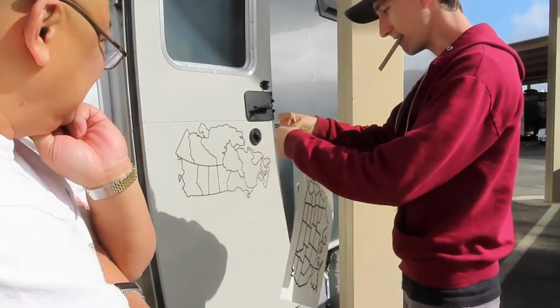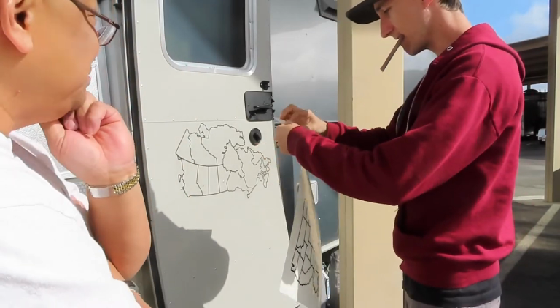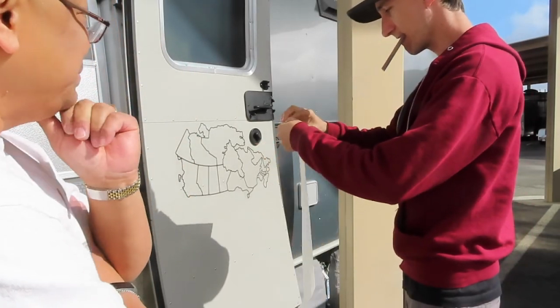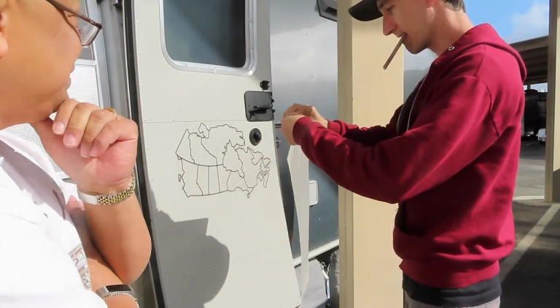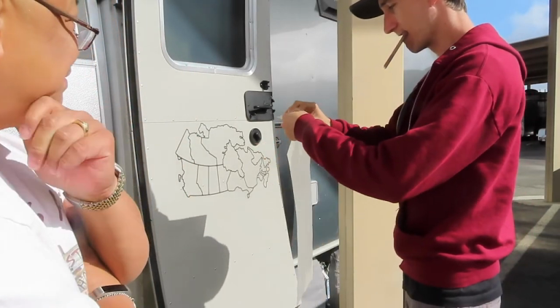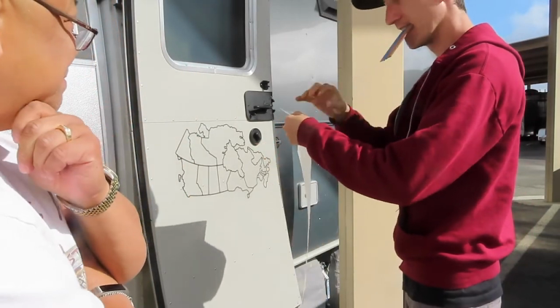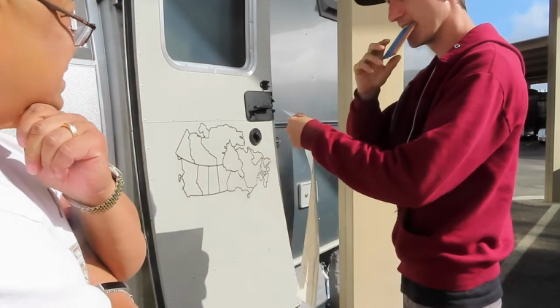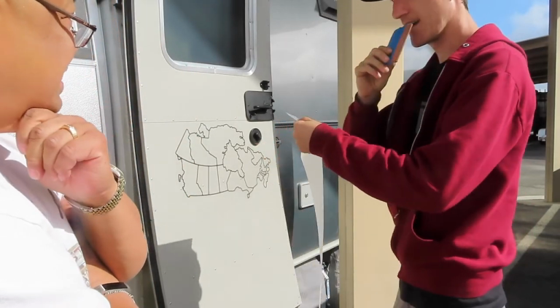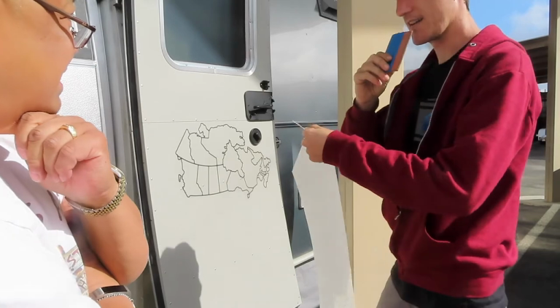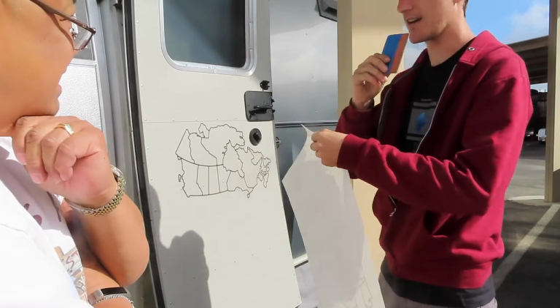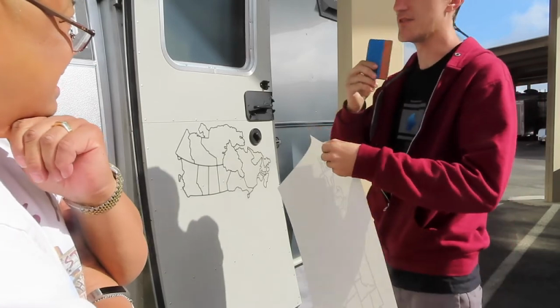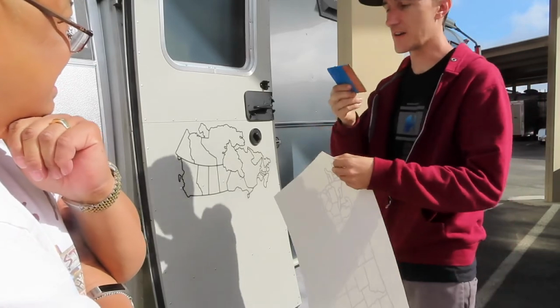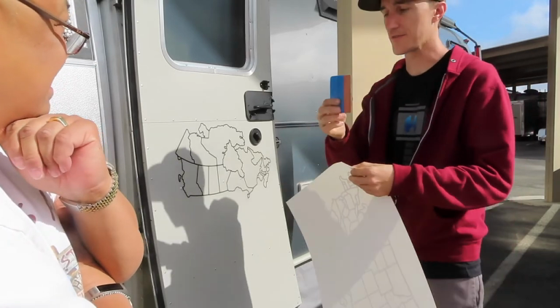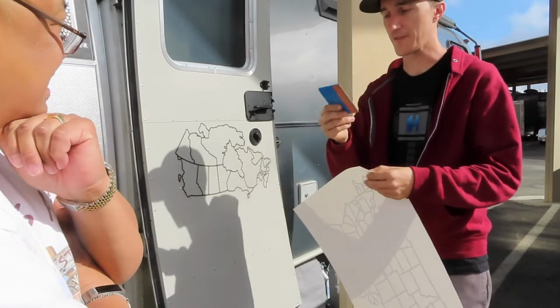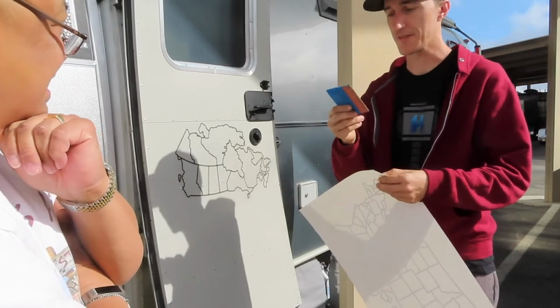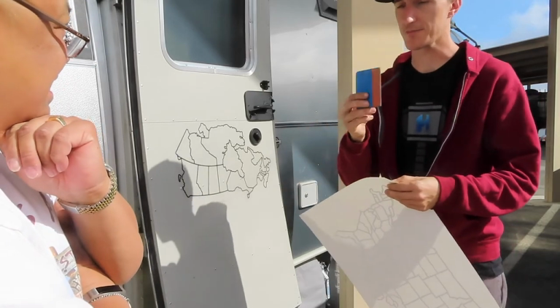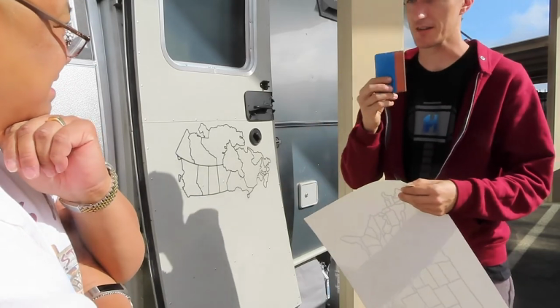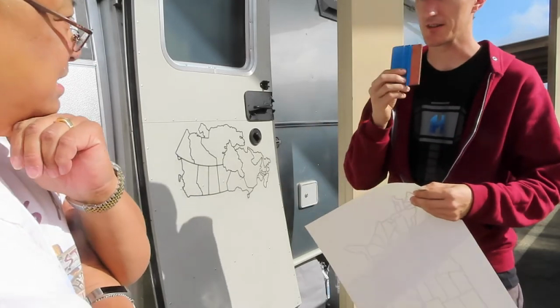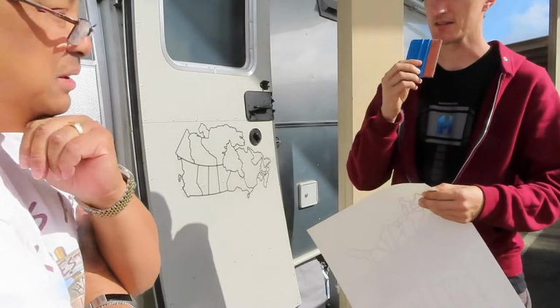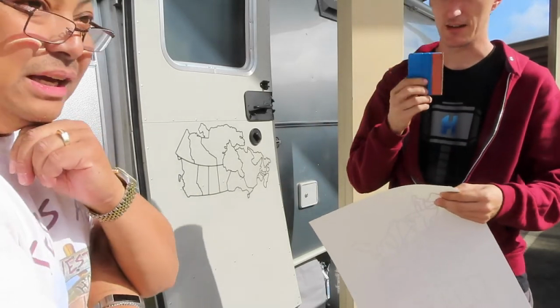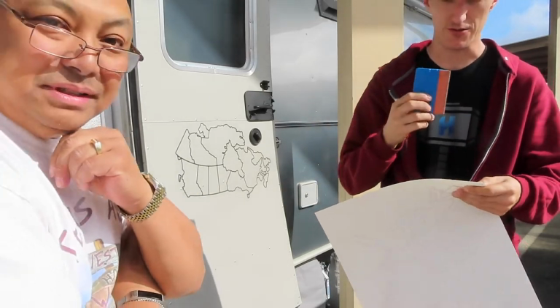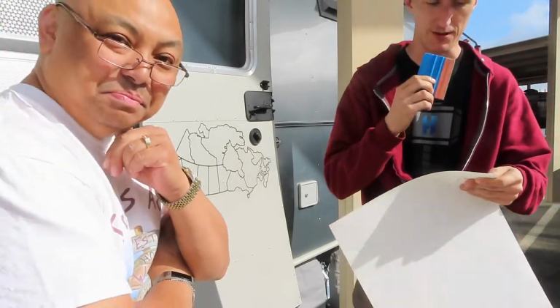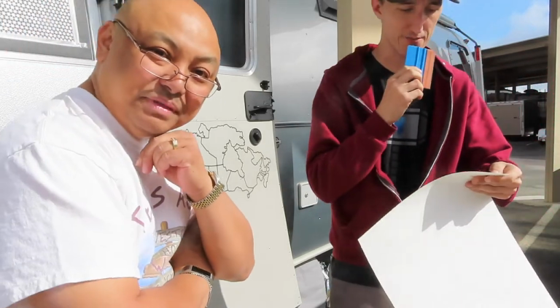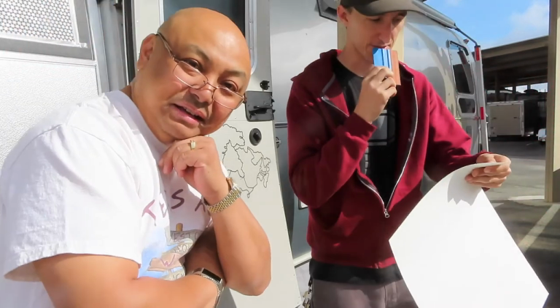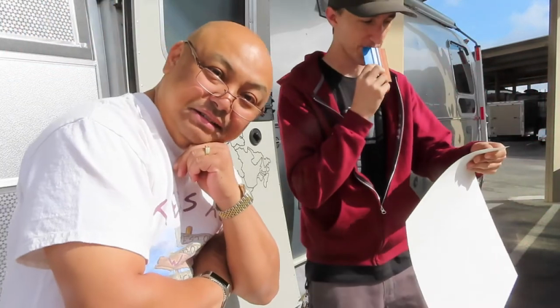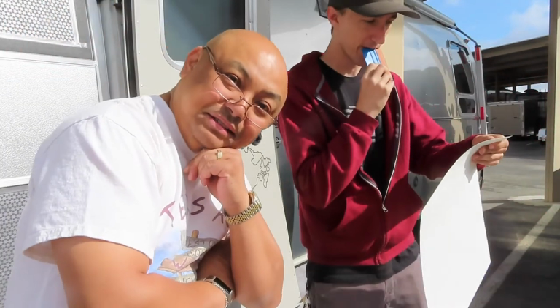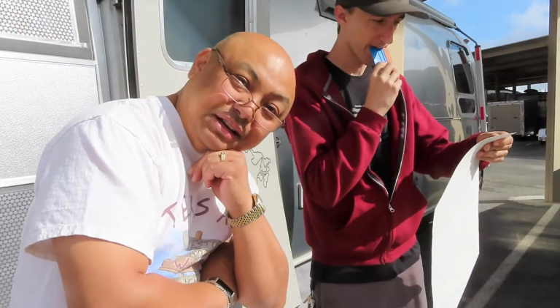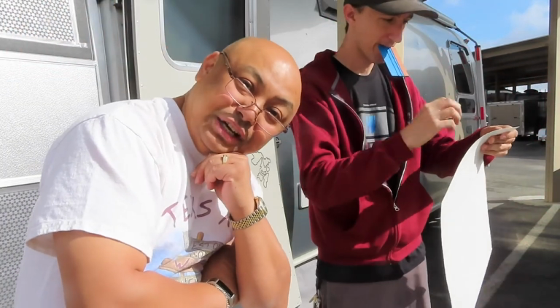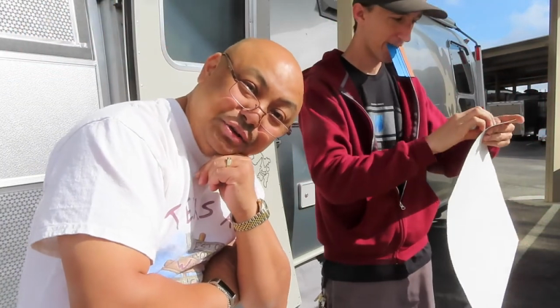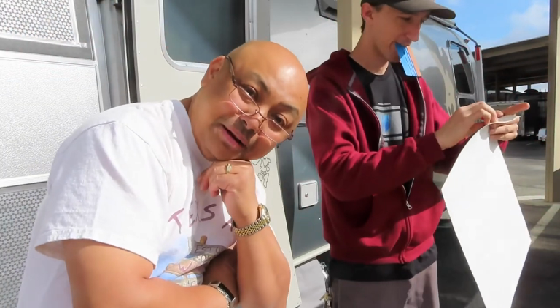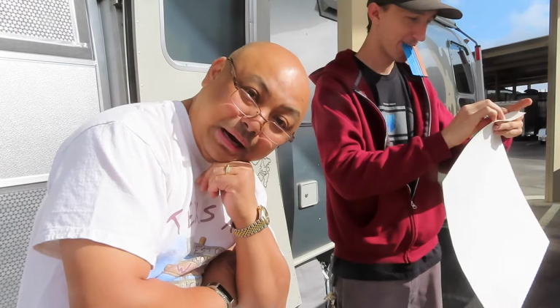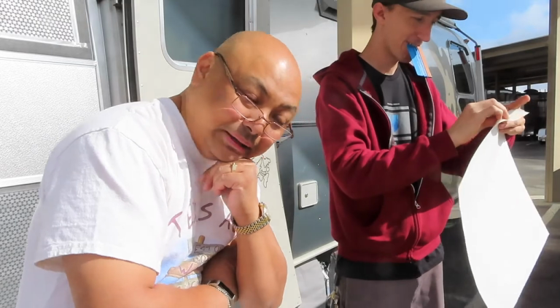Did we order that from Amazon? No, I ordered it from a graphic supply company that I order all my graphics from. Tough, you can't buy it.